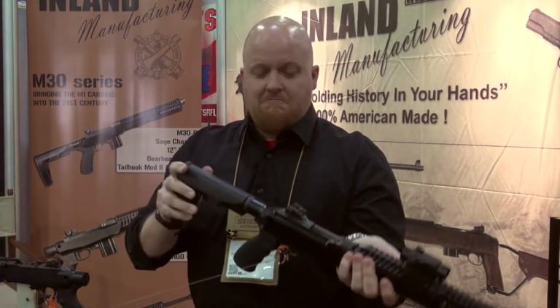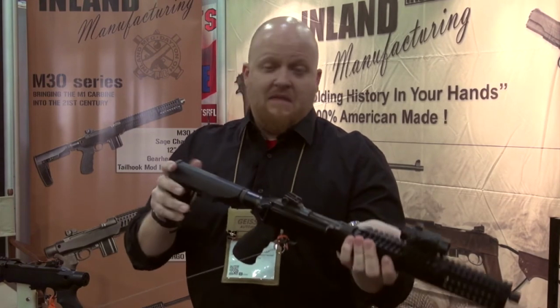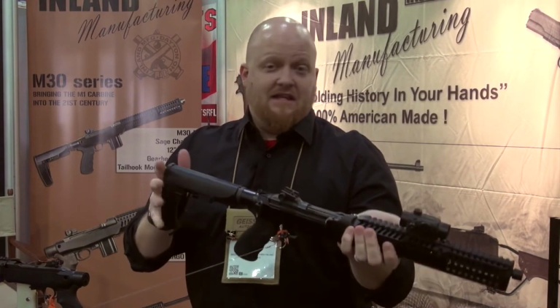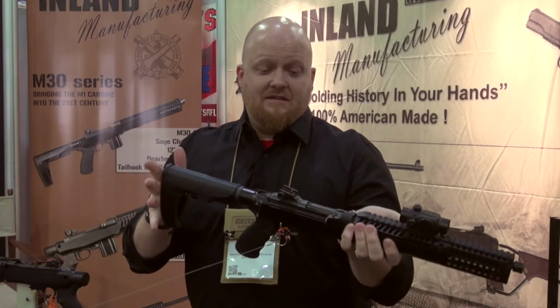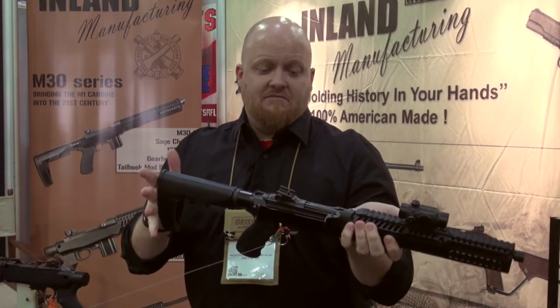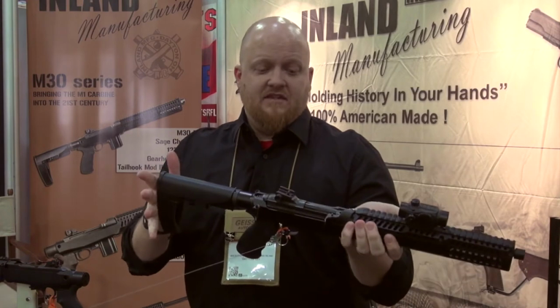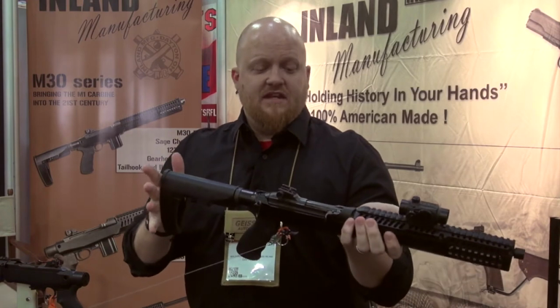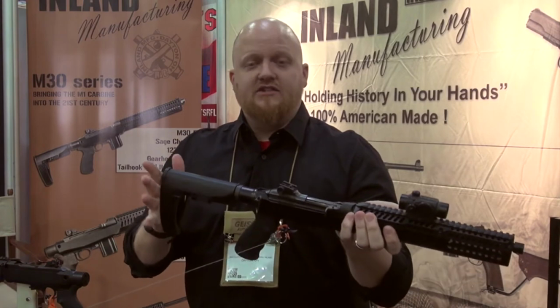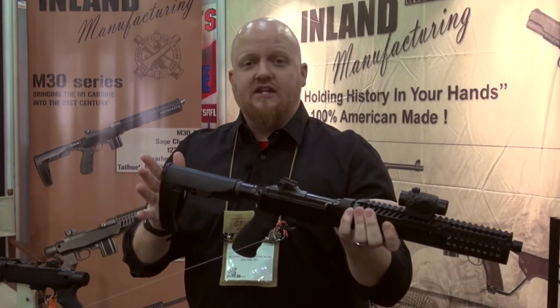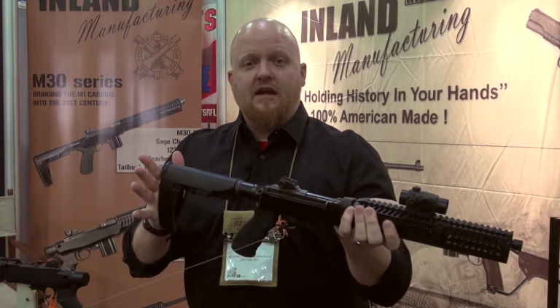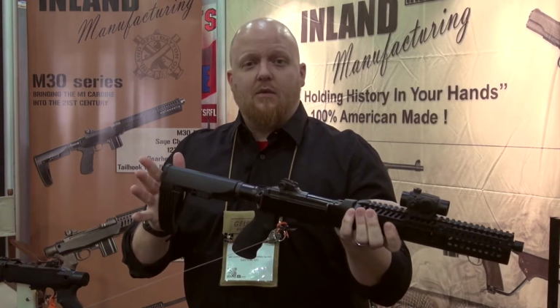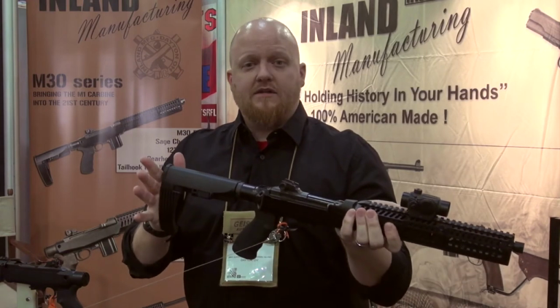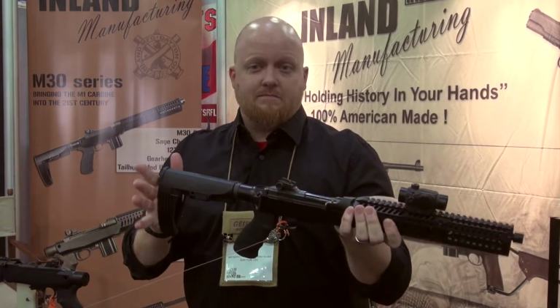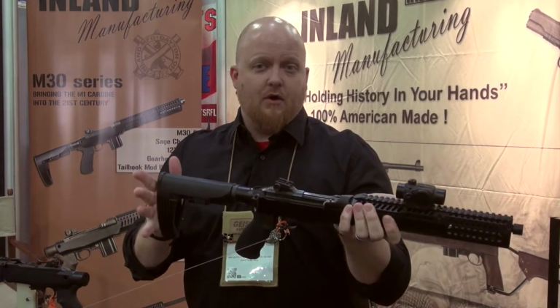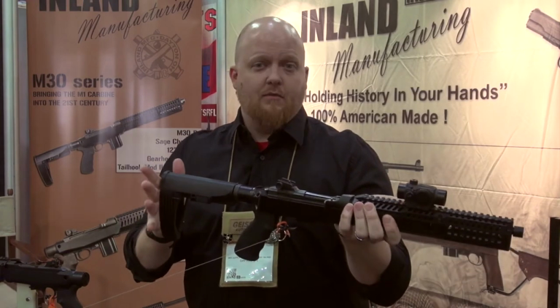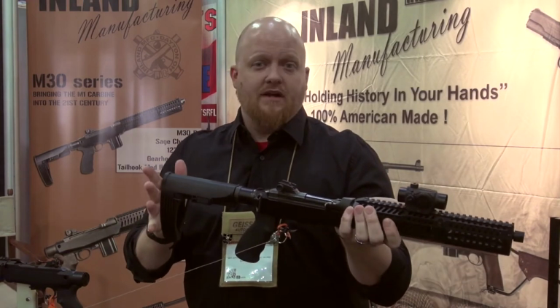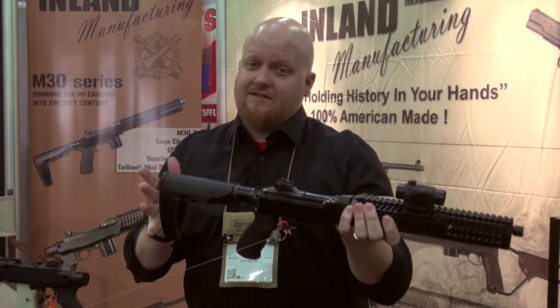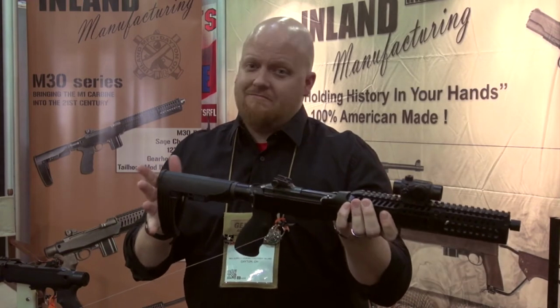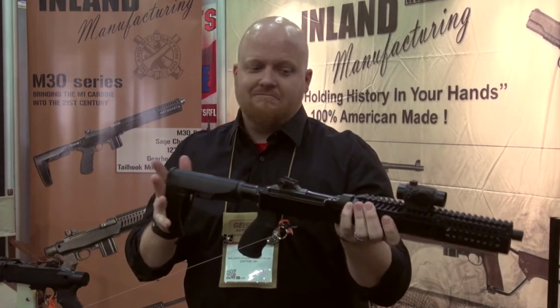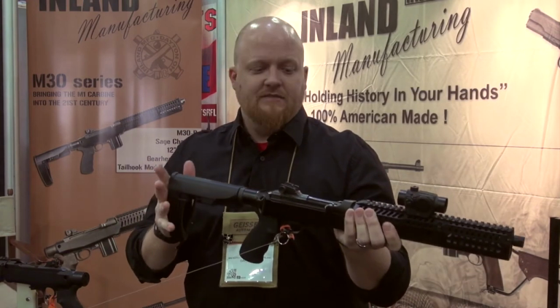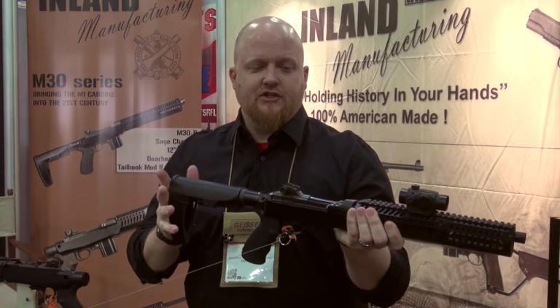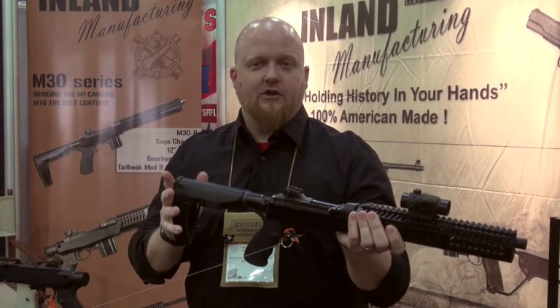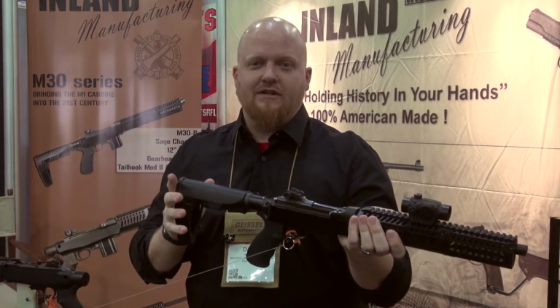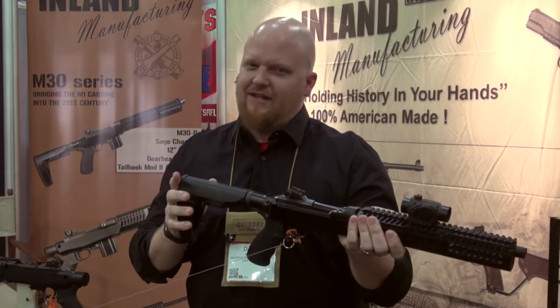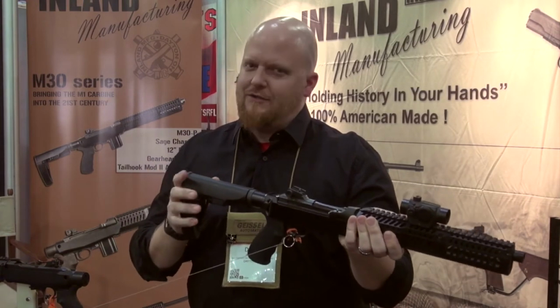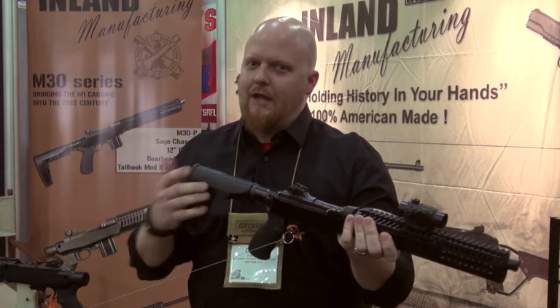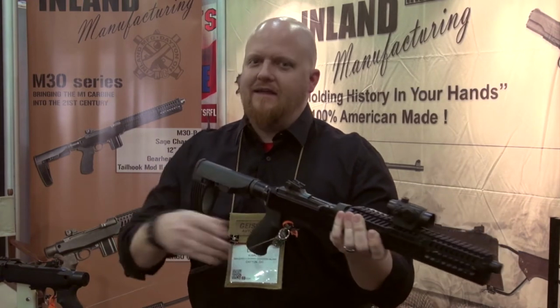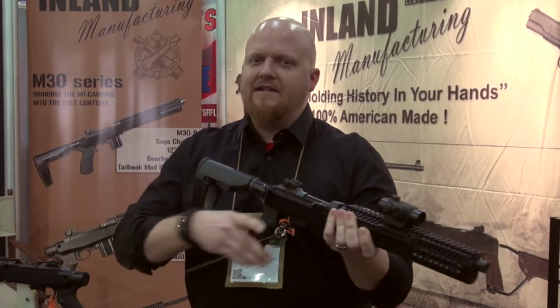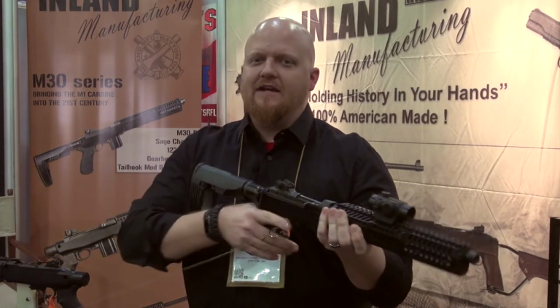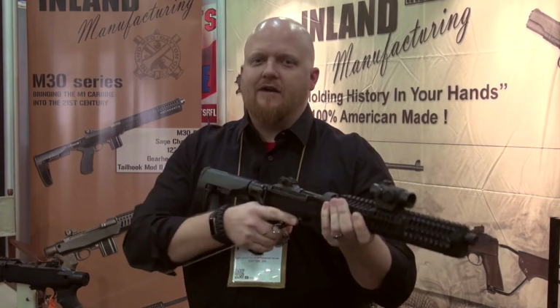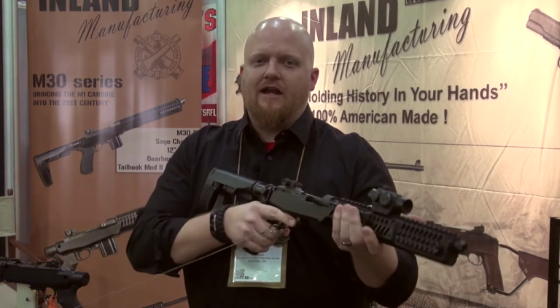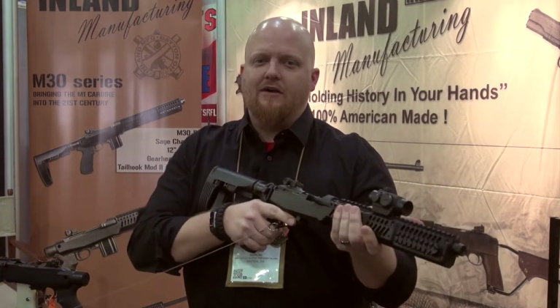And again, the Sage Gearhead Works arm brace. If you need to shoulder it, it's okay by the ATF right now.